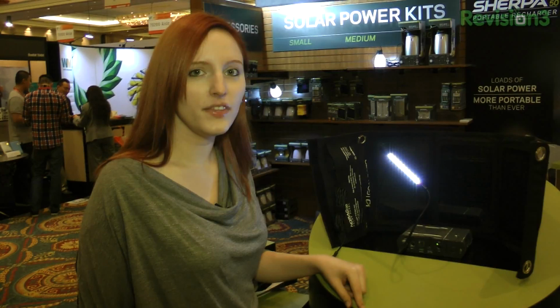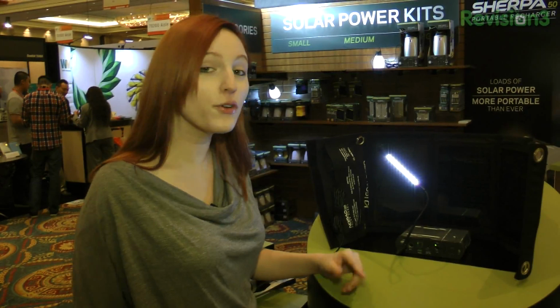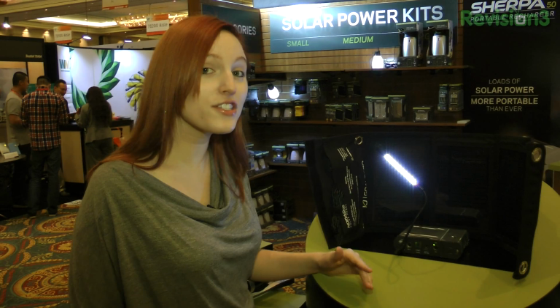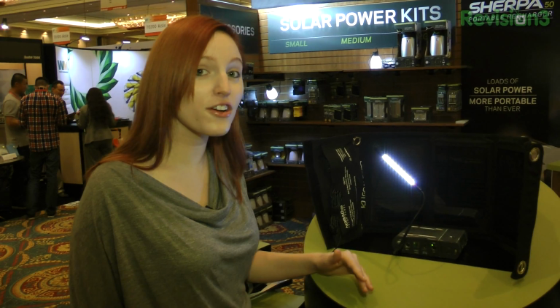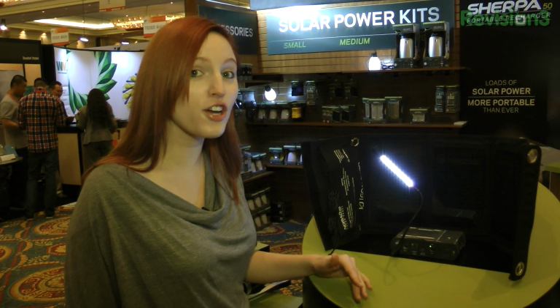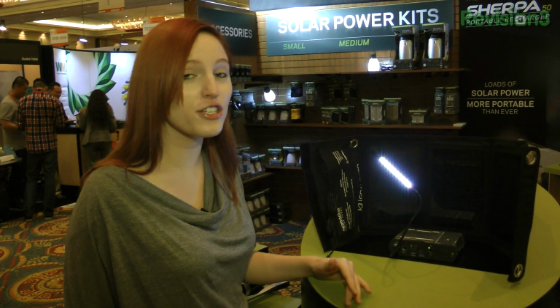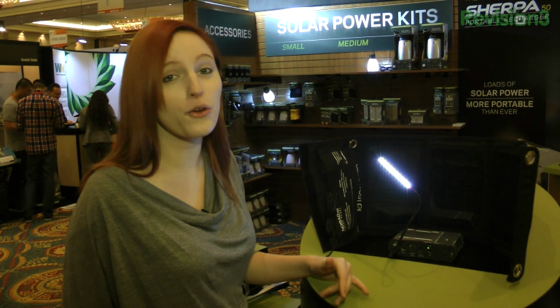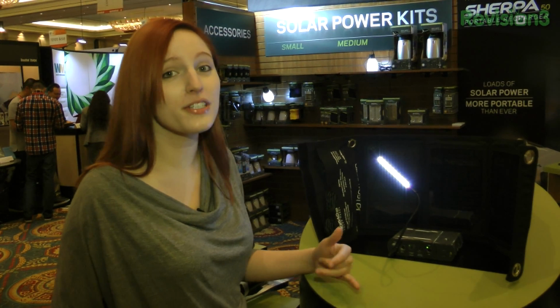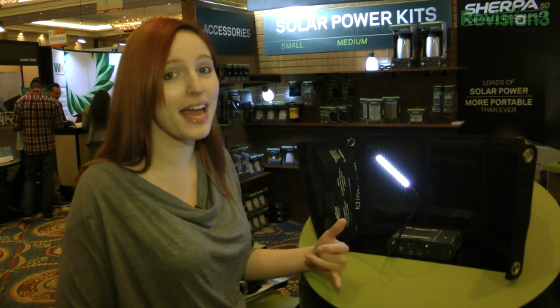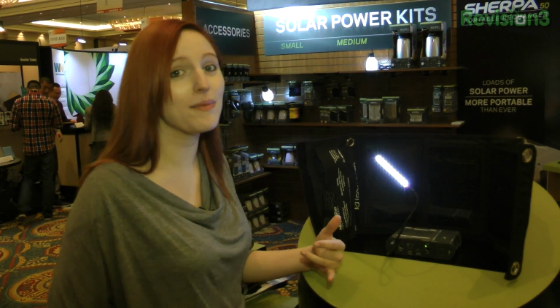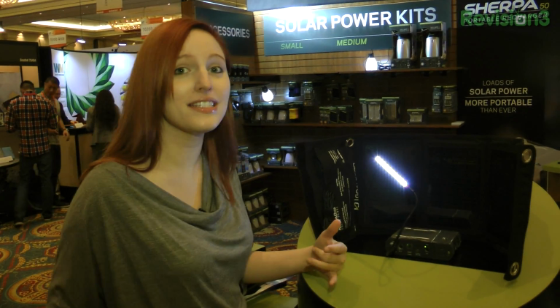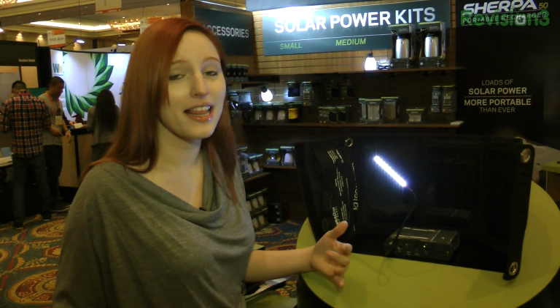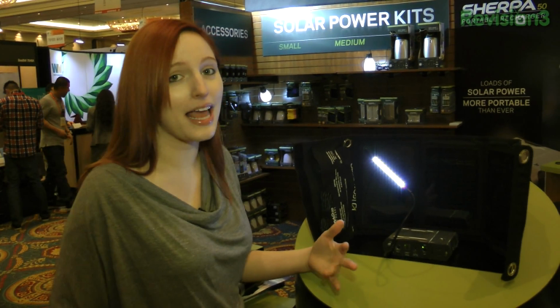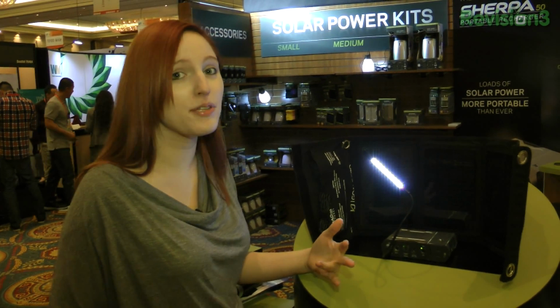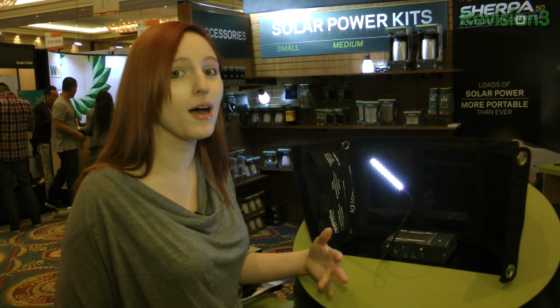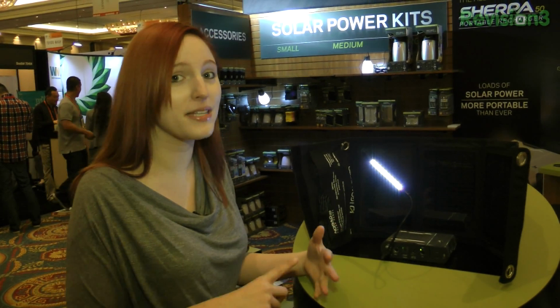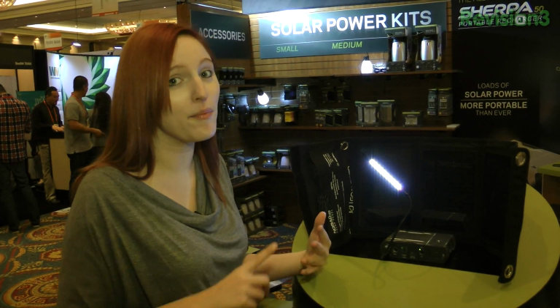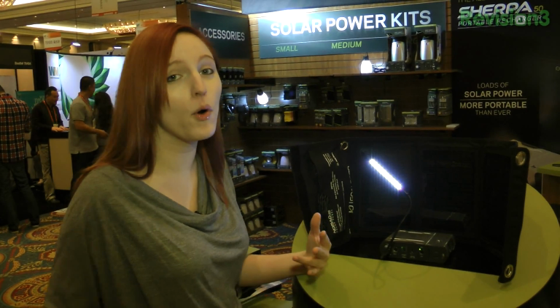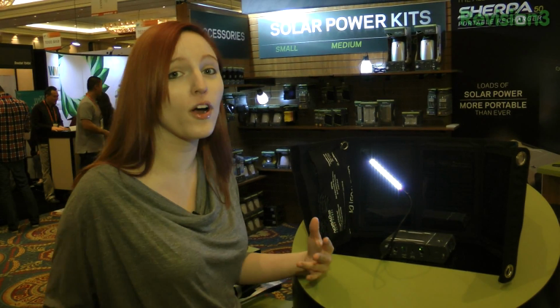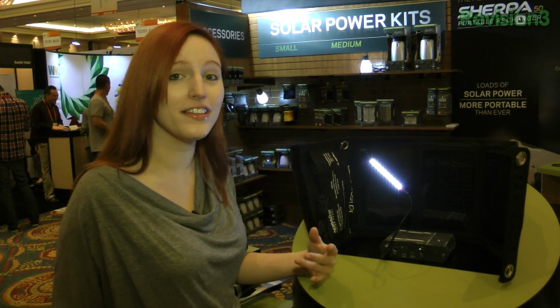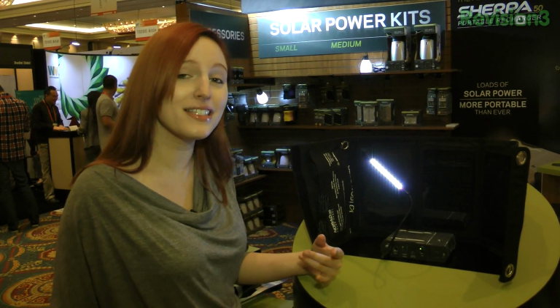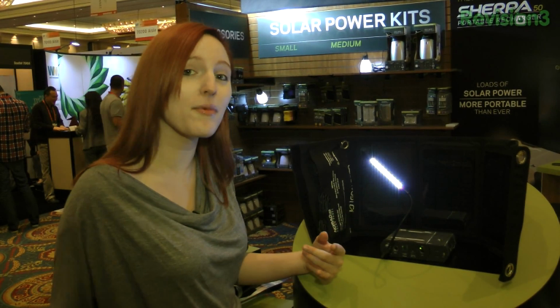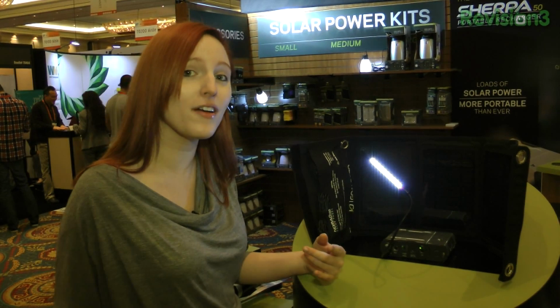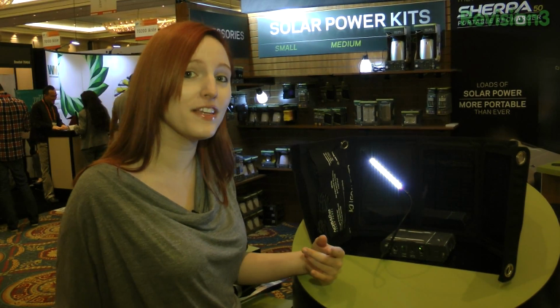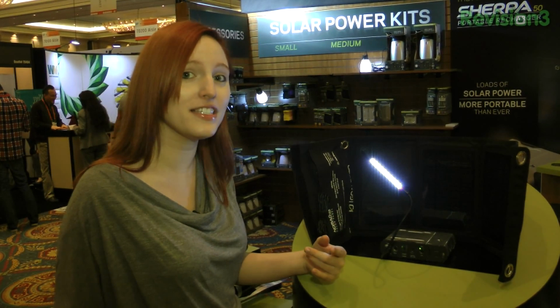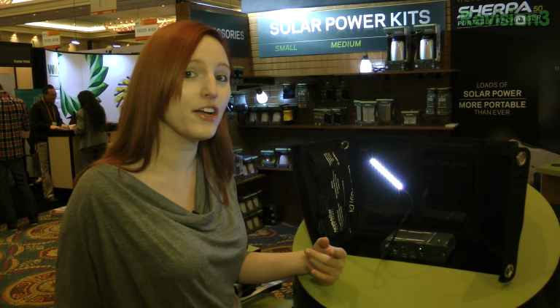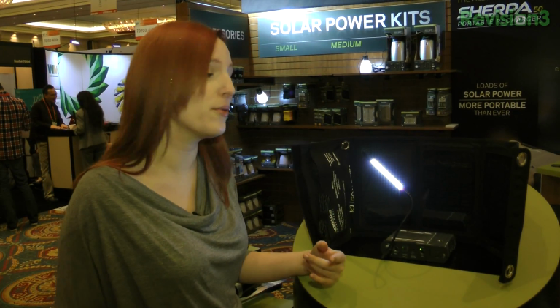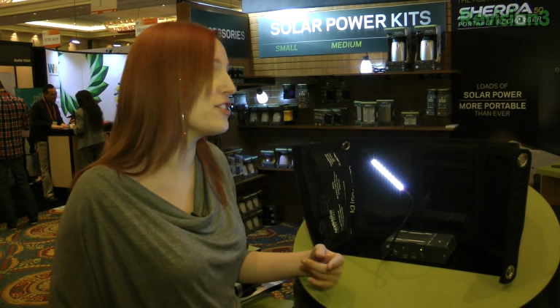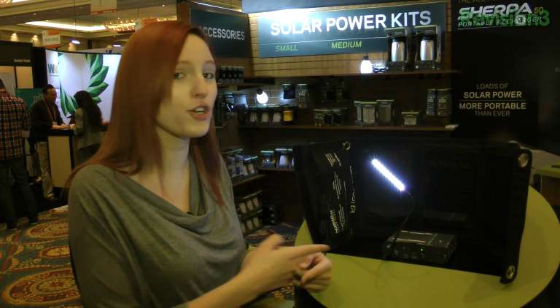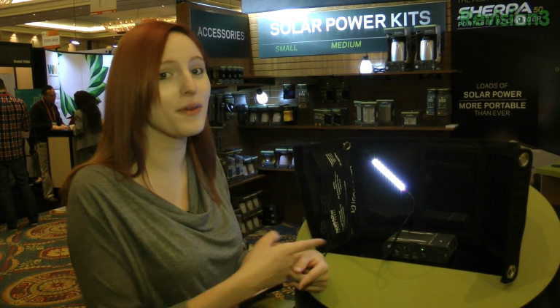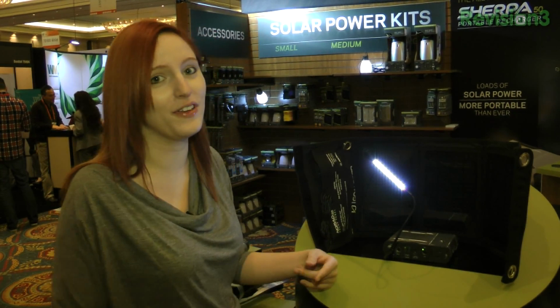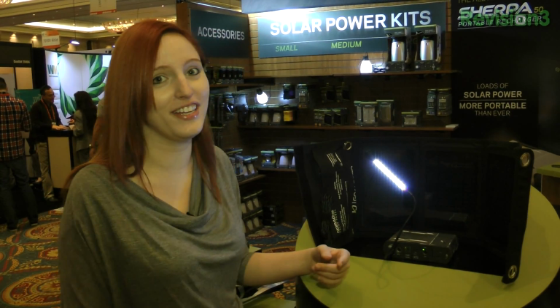You can start charging your tablets, laptops, and more in the summer of this year with the Sherpa 50.